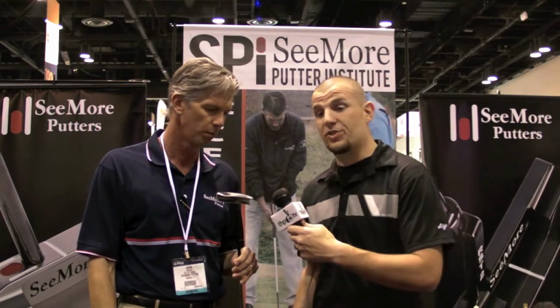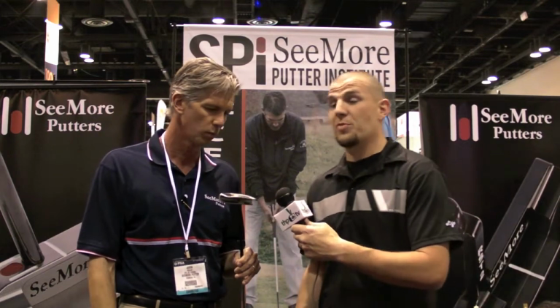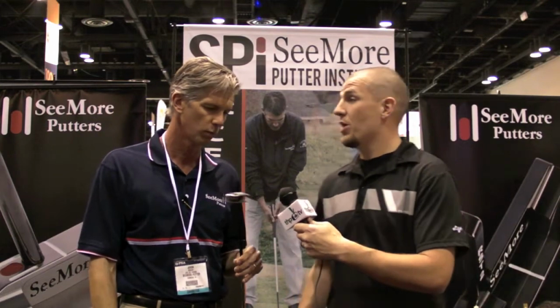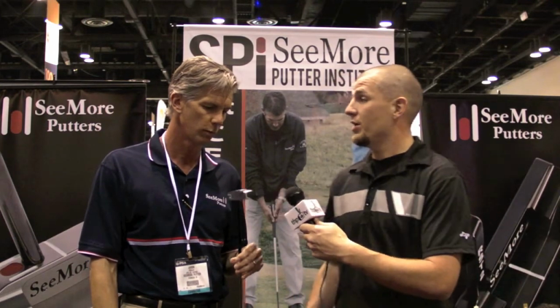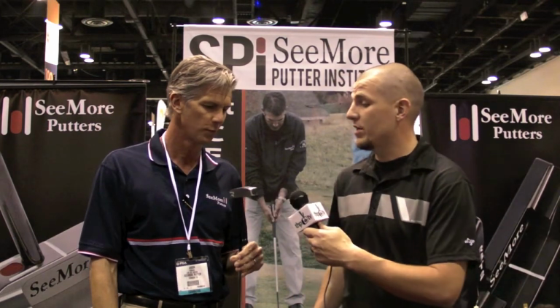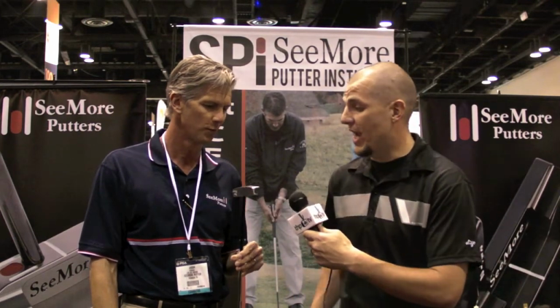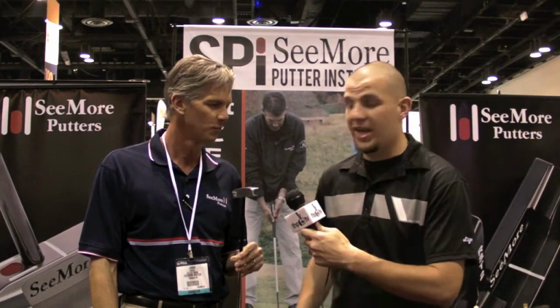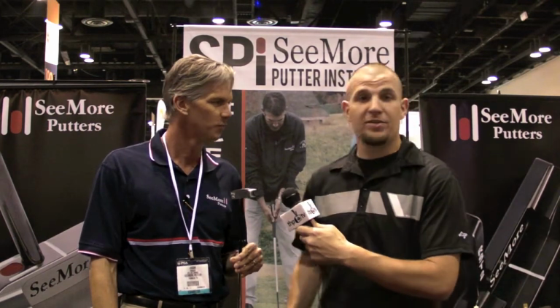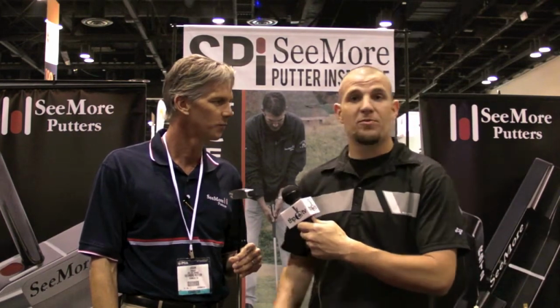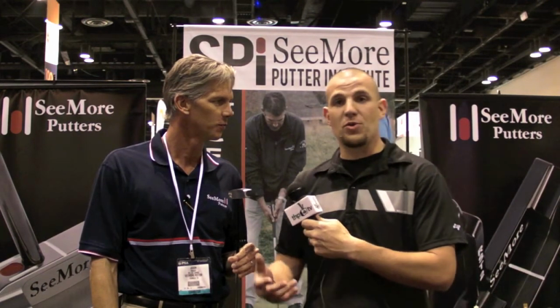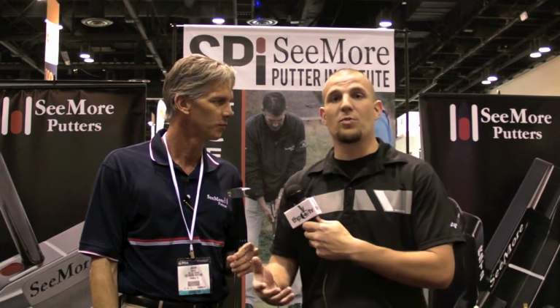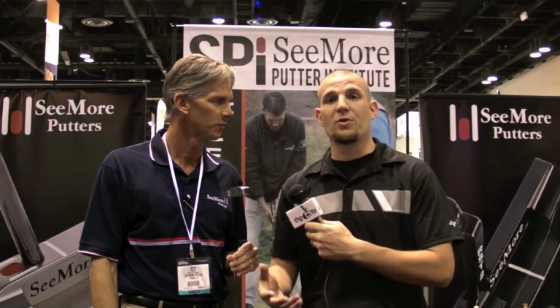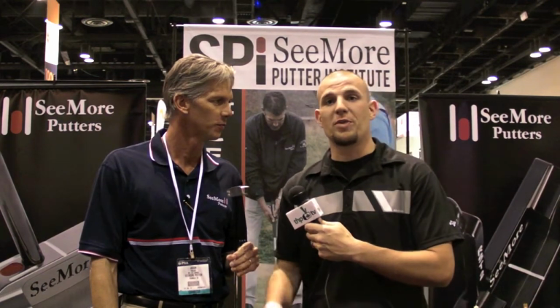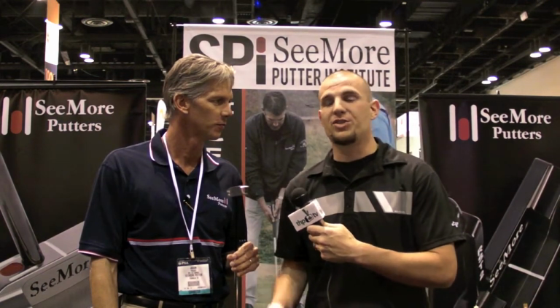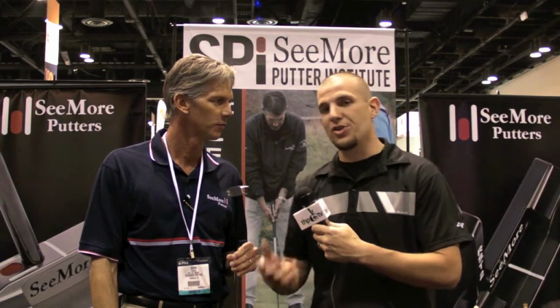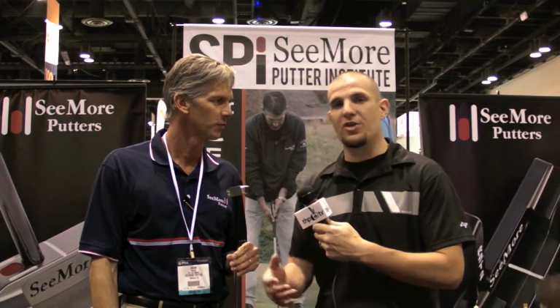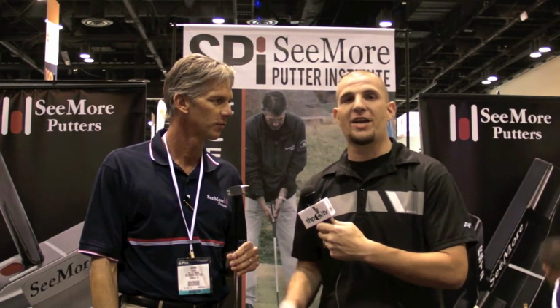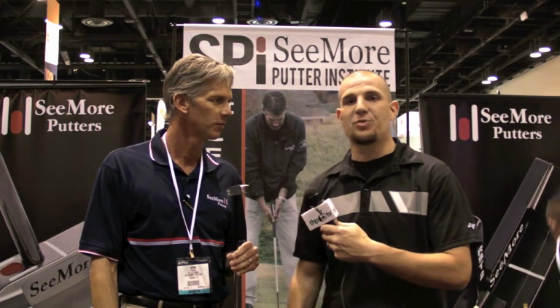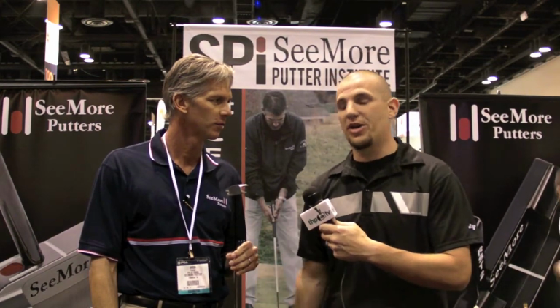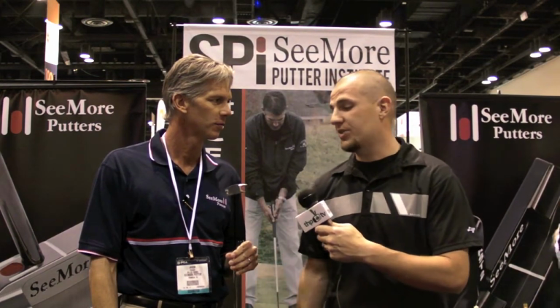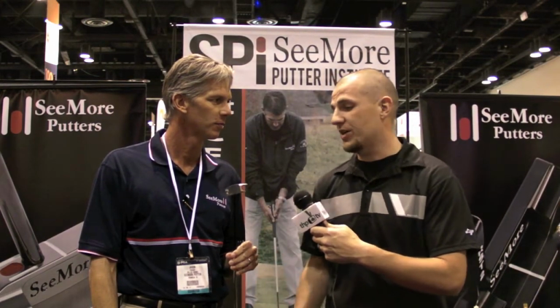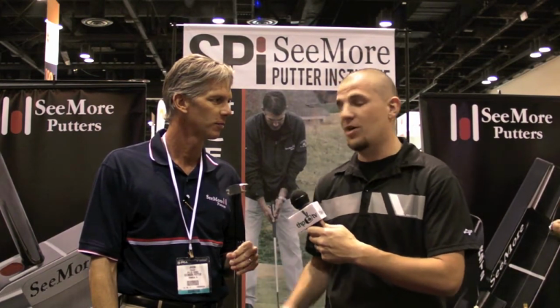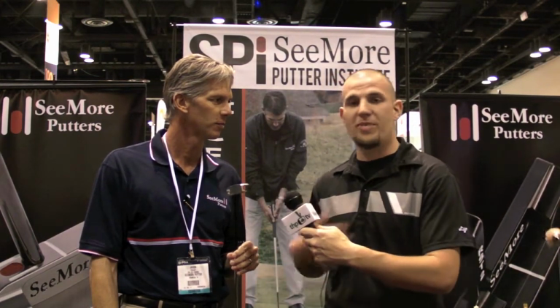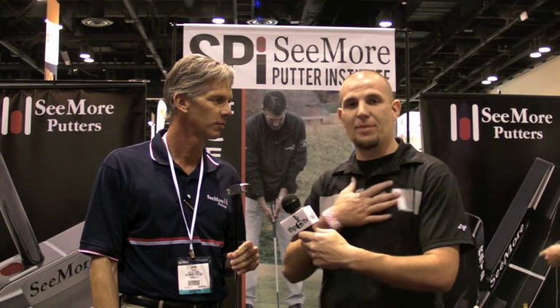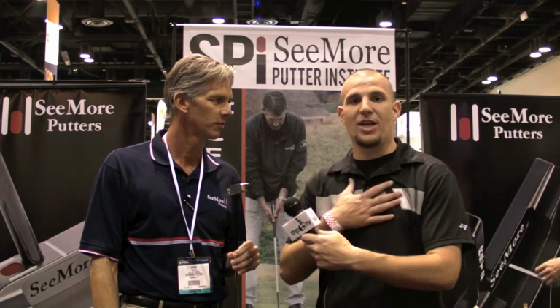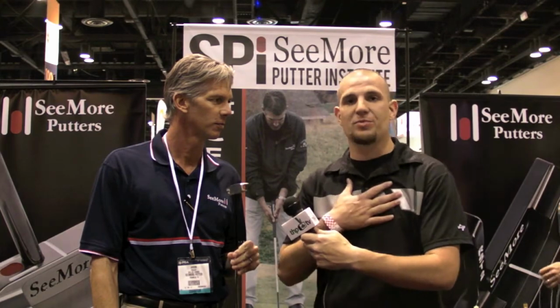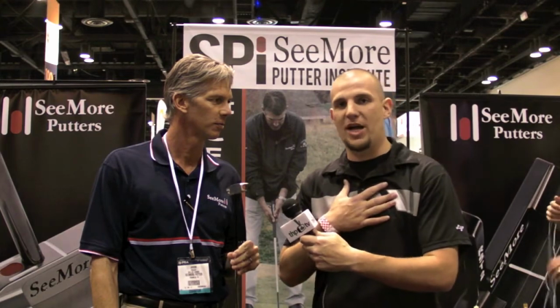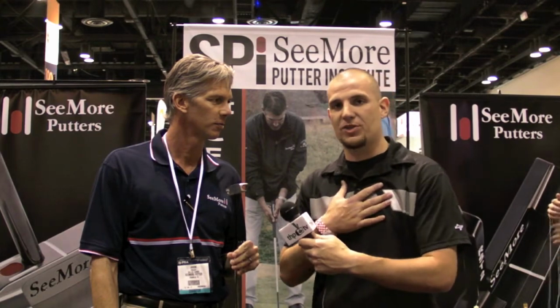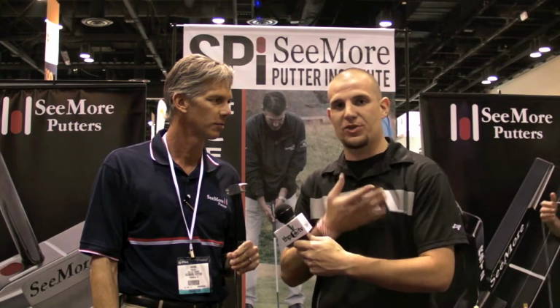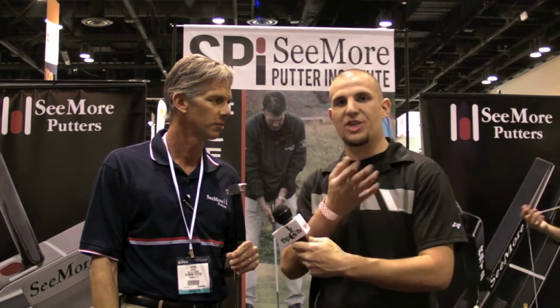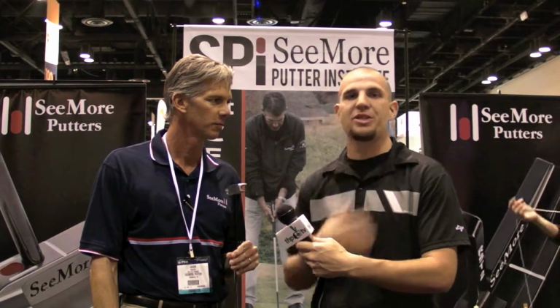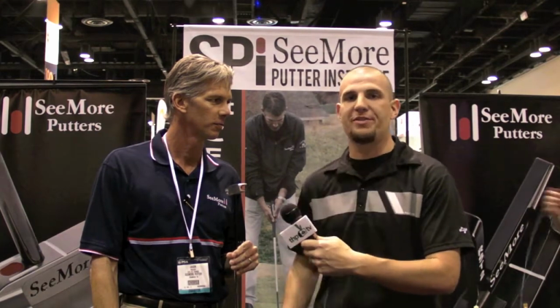It's a great product. If you want more information, you can go to thehackersparadise.com. I'm James Miles for THP TV.